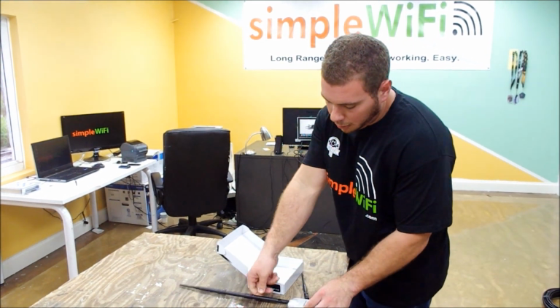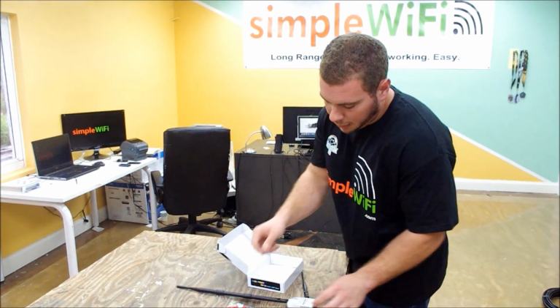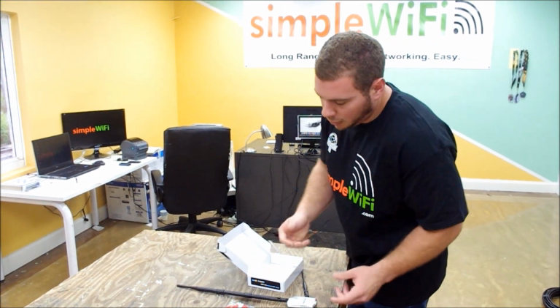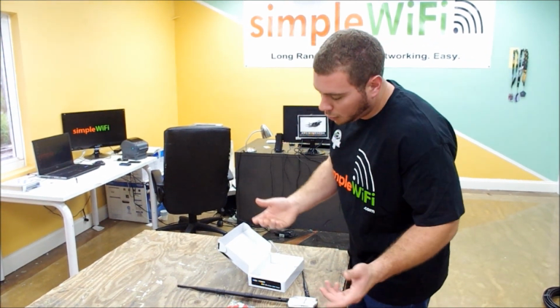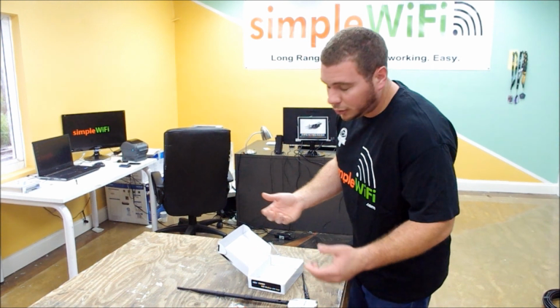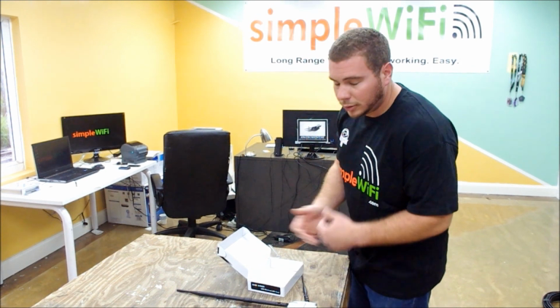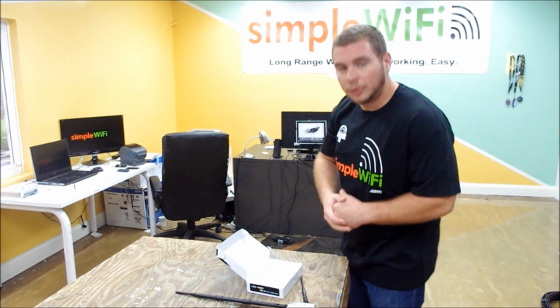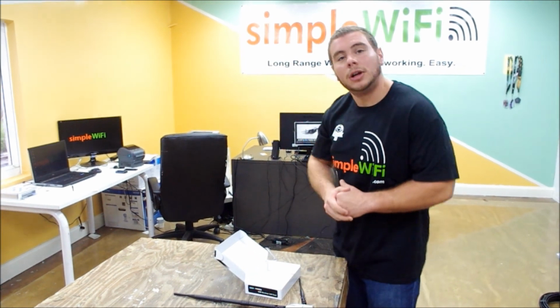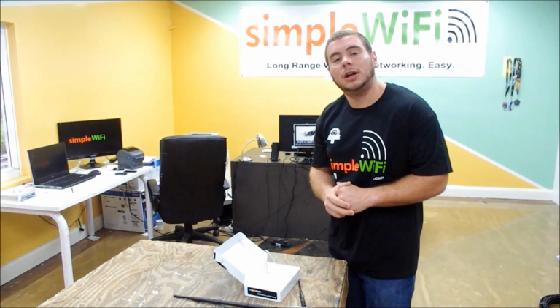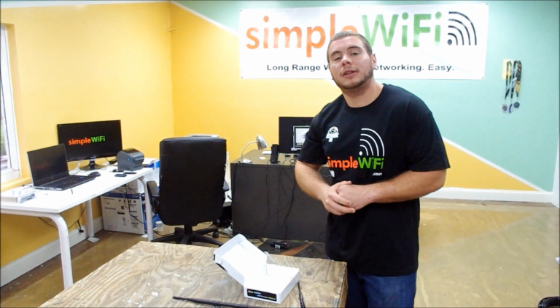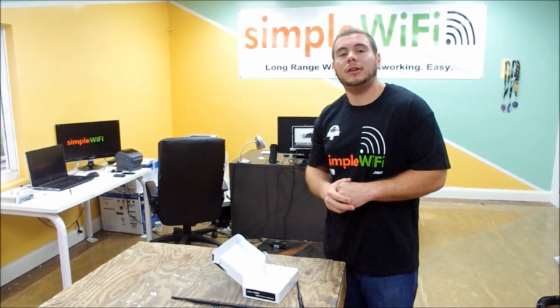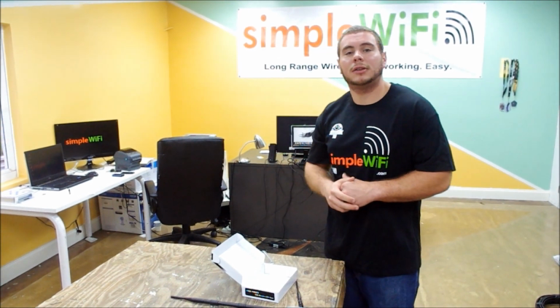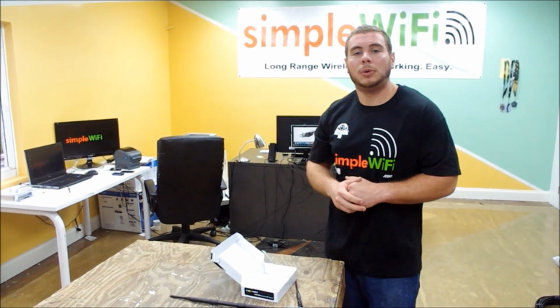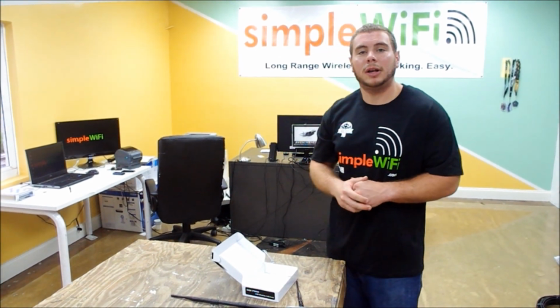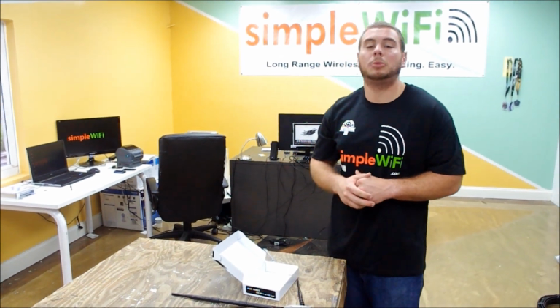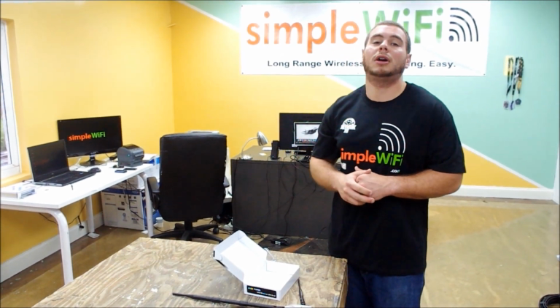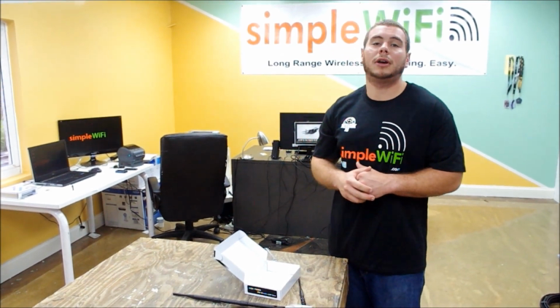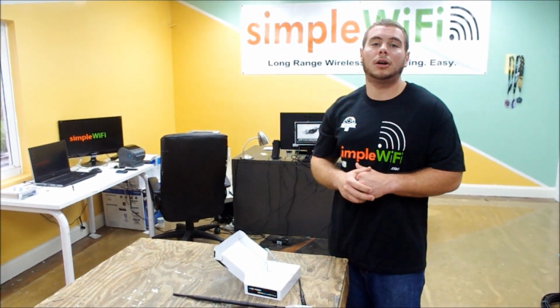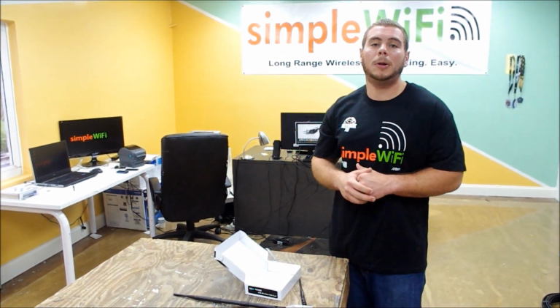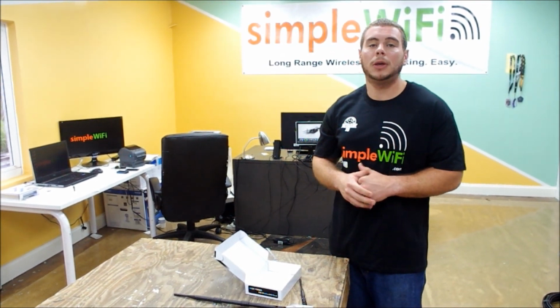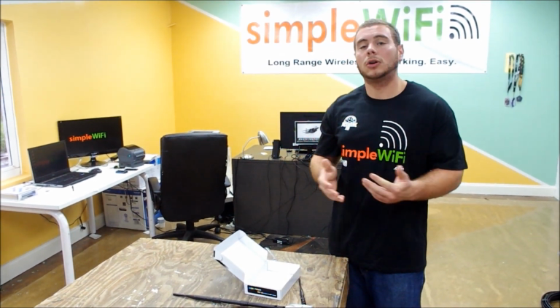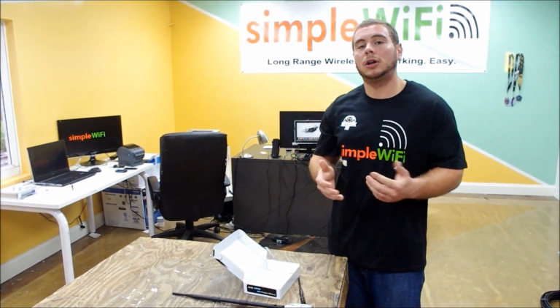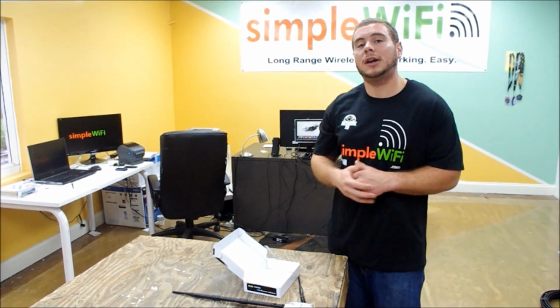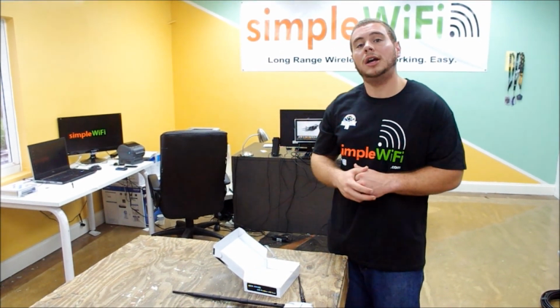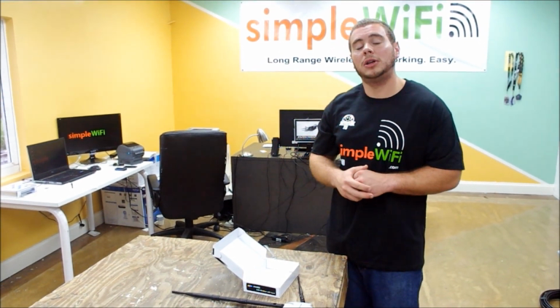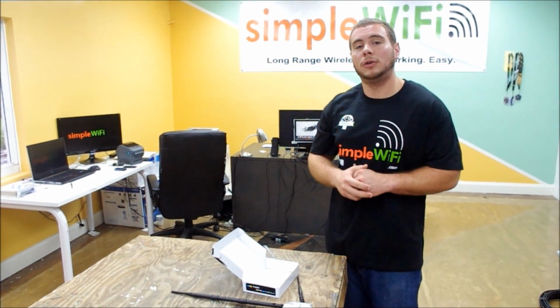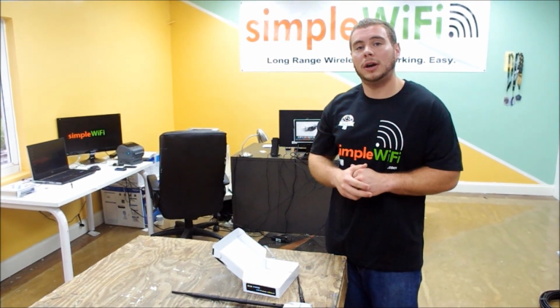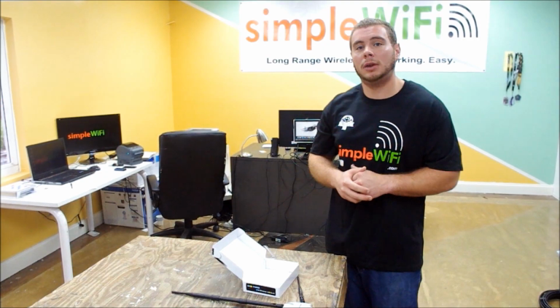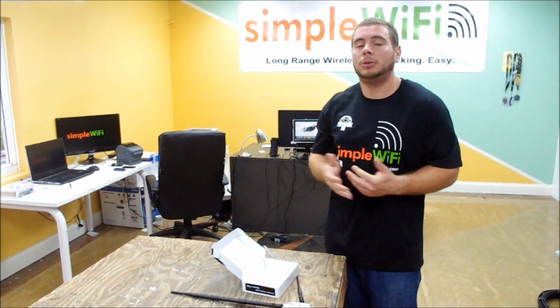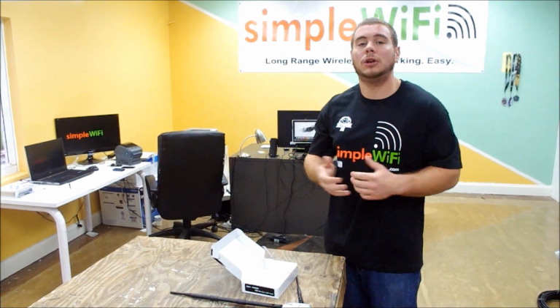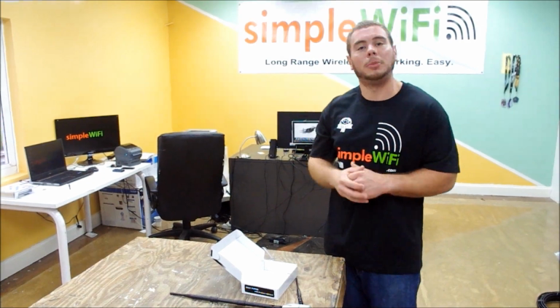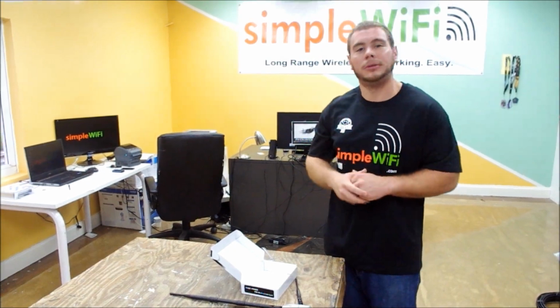If you have any other questions, feel free to contact us at support@simplewifi.com or call our tech line Monday through Friday and we'll be sure to help you.